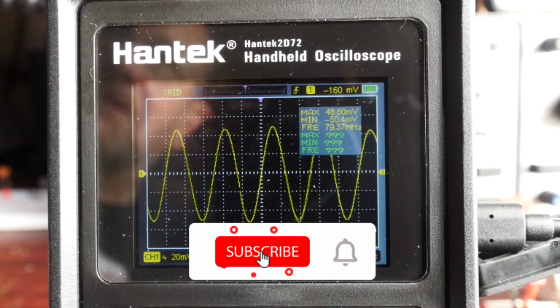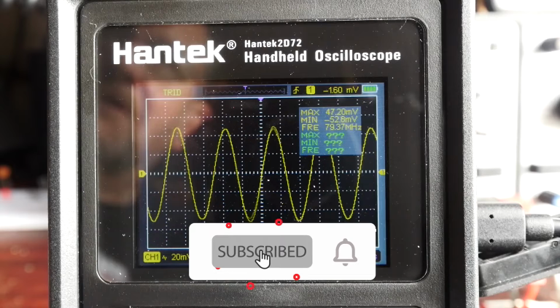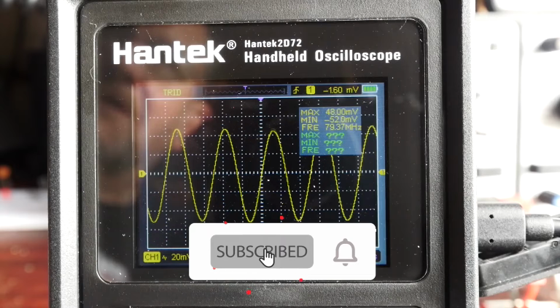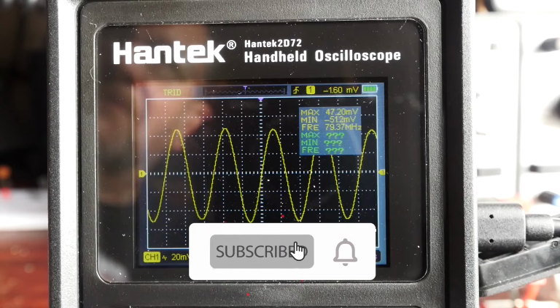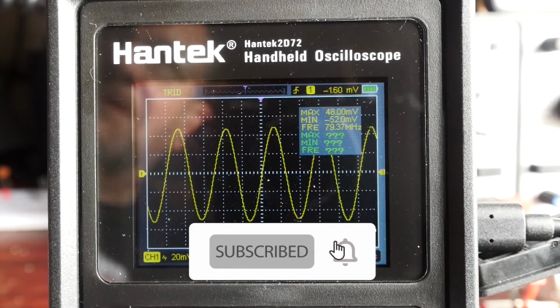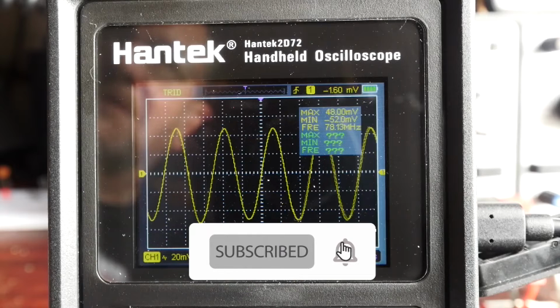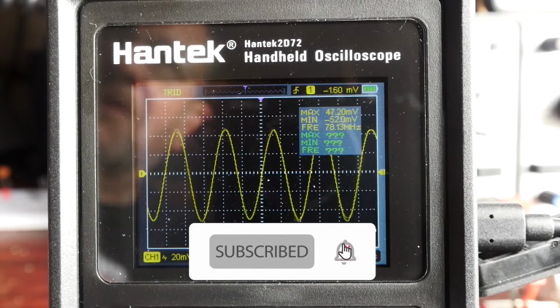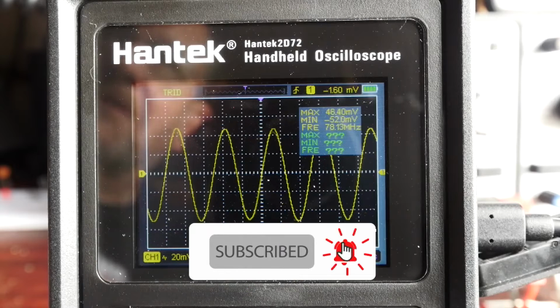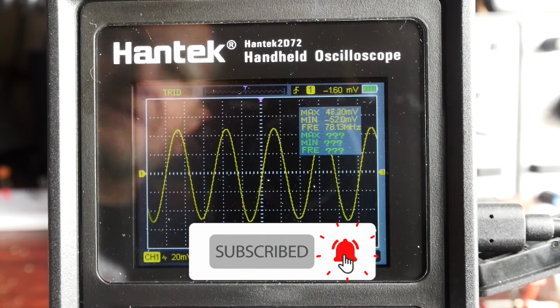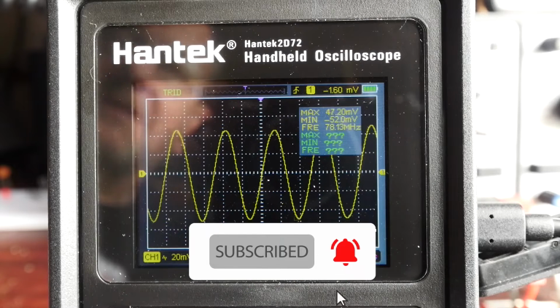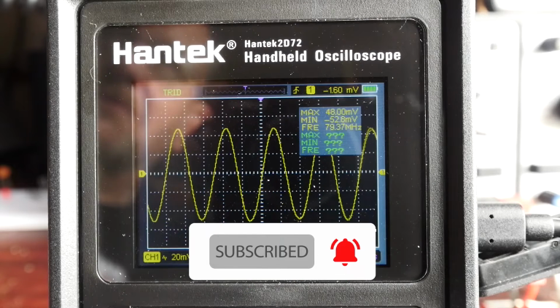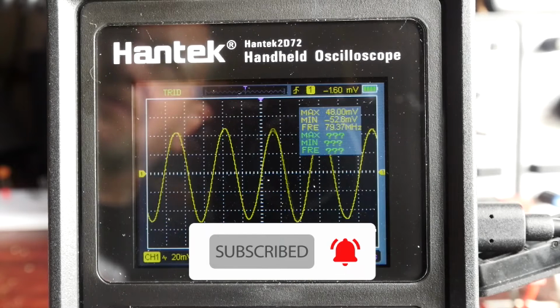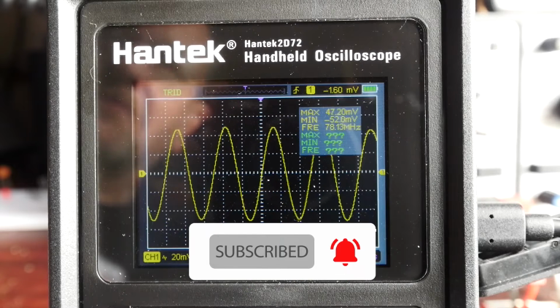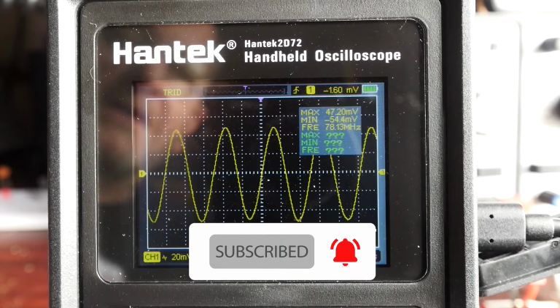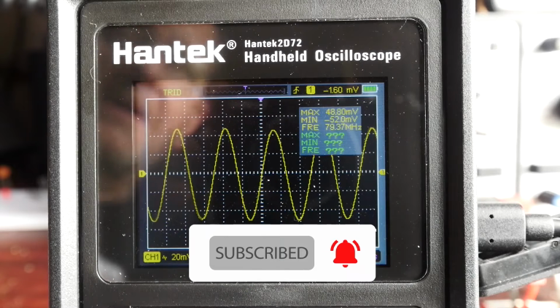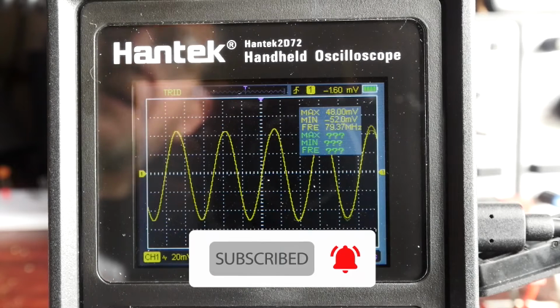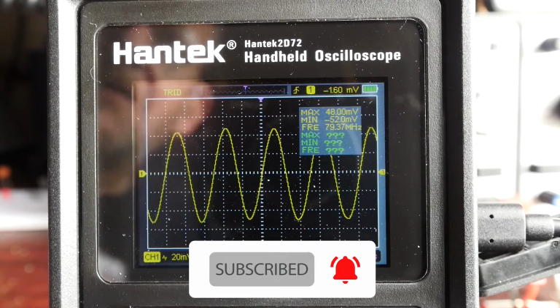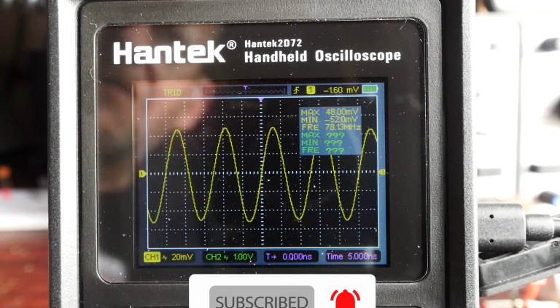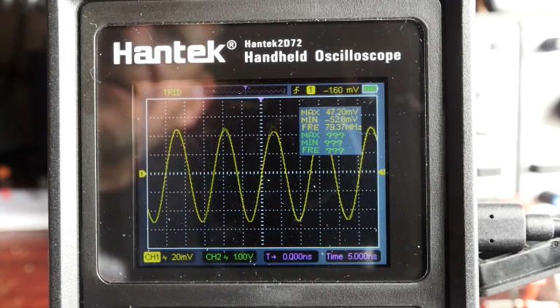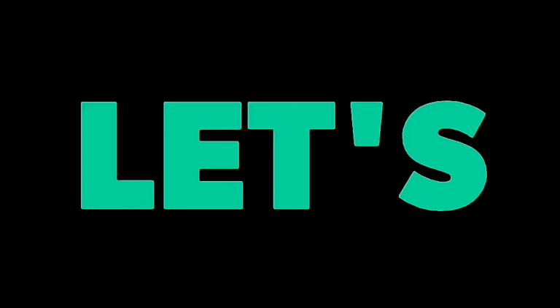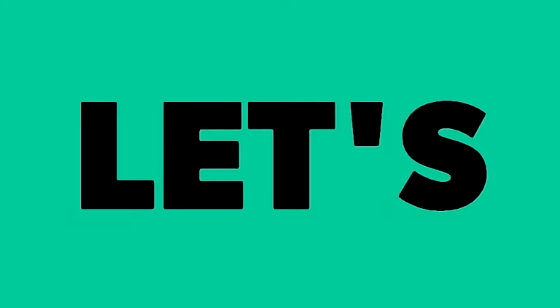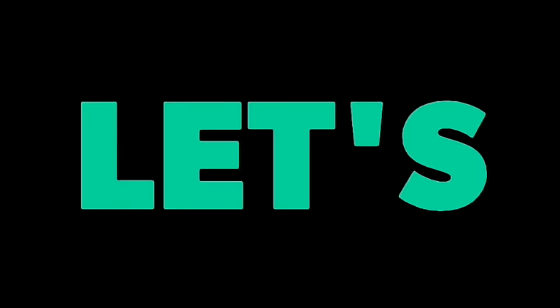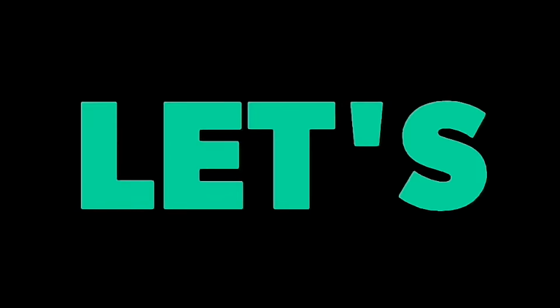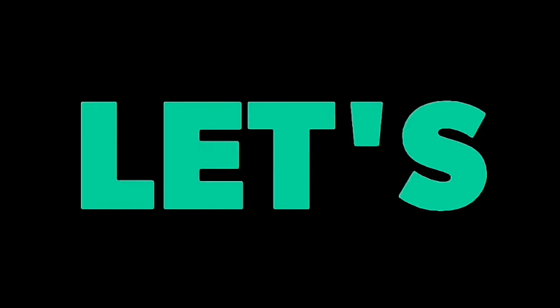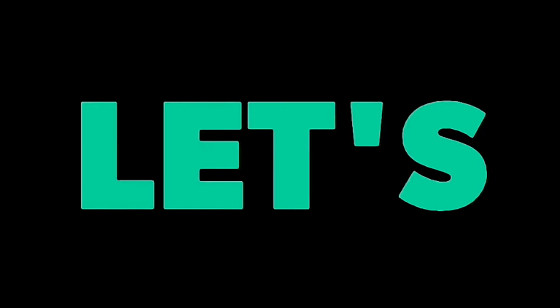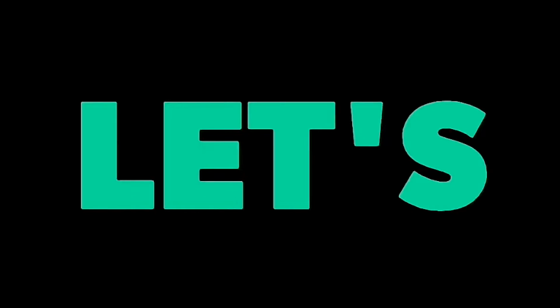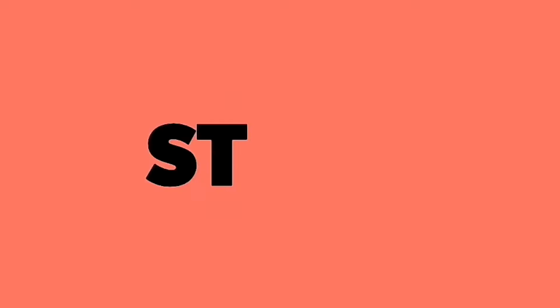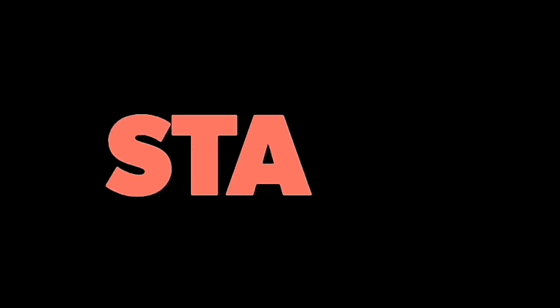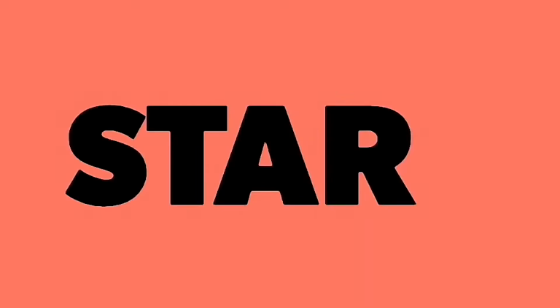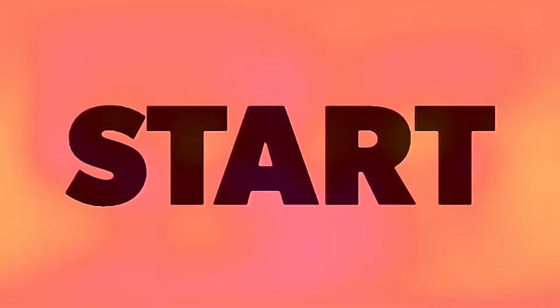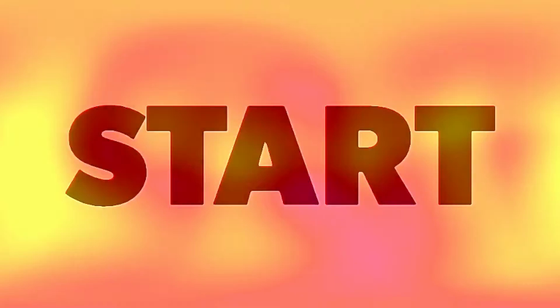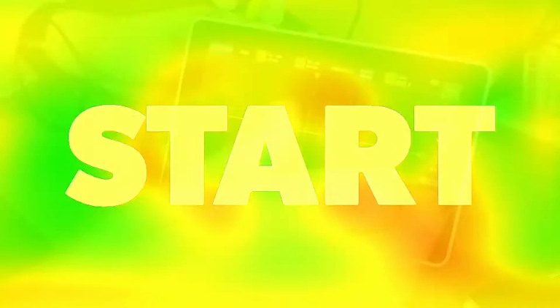Please subscribe to our YouTube channel and remember to press the bell icon. So without any further delay, let's get started.